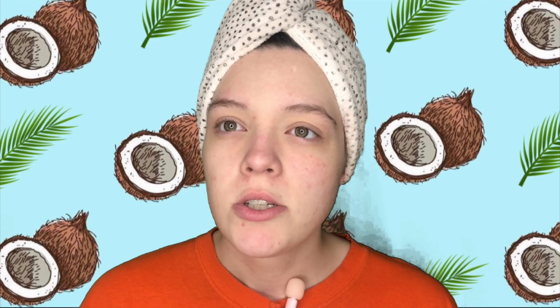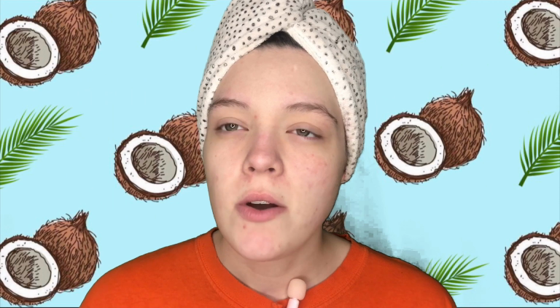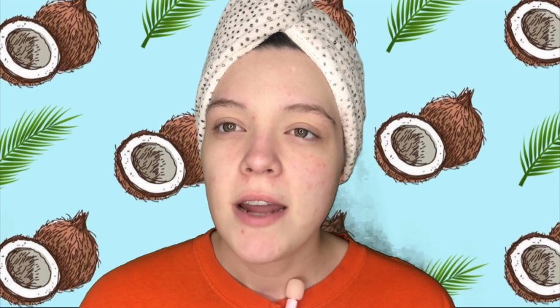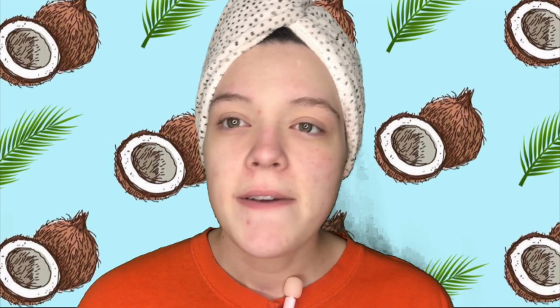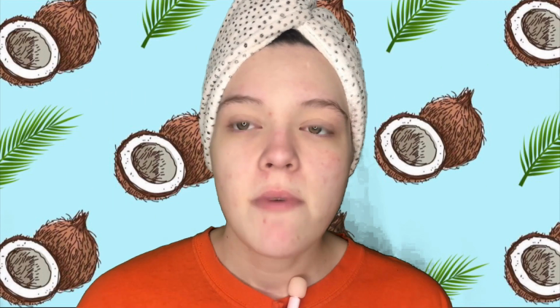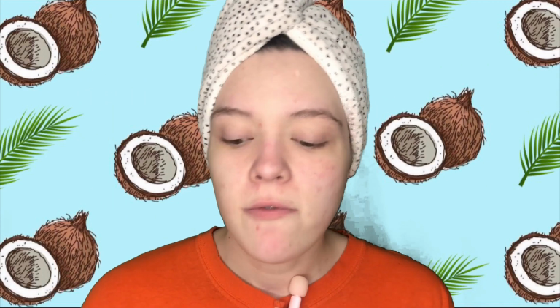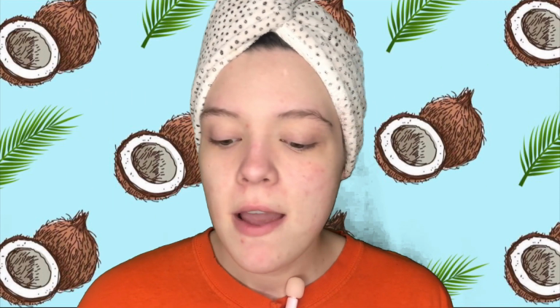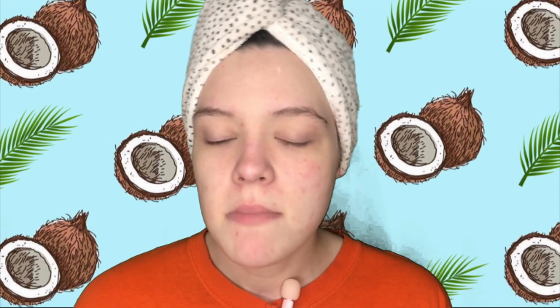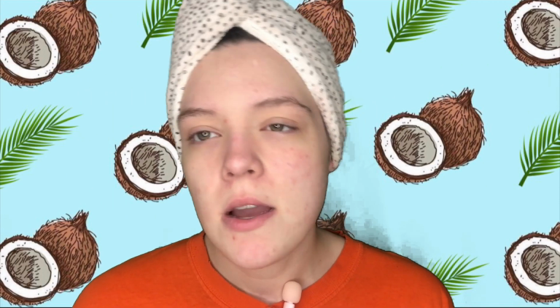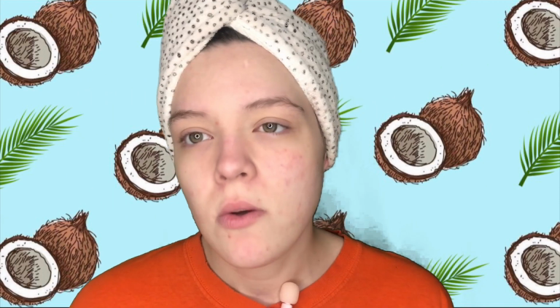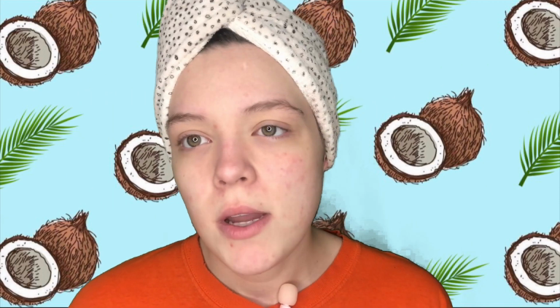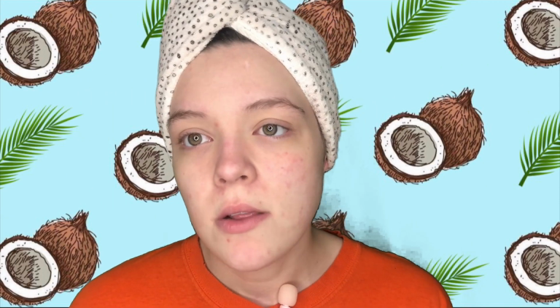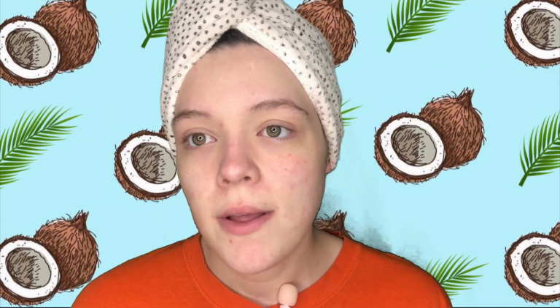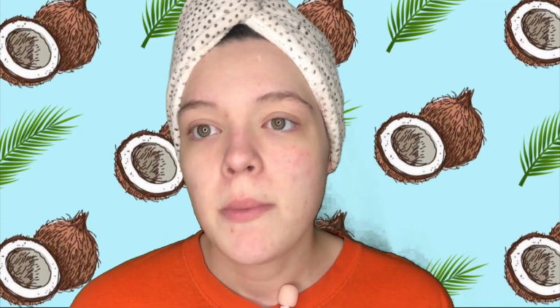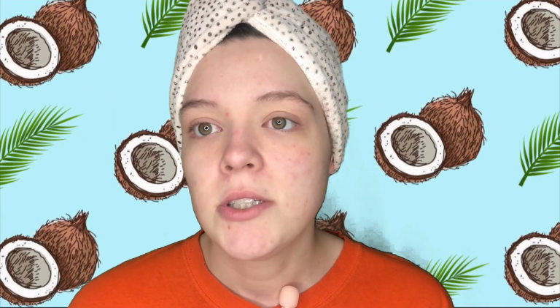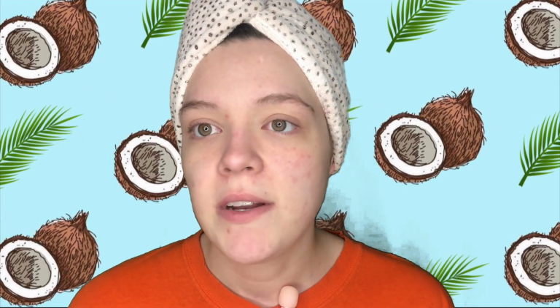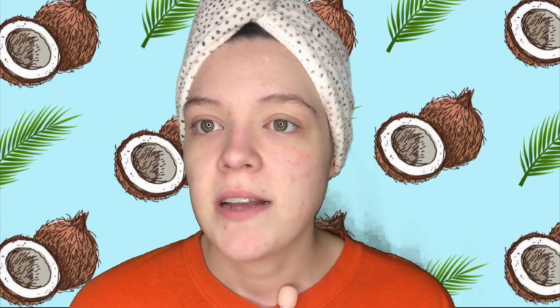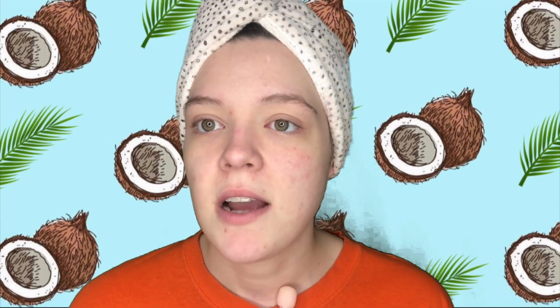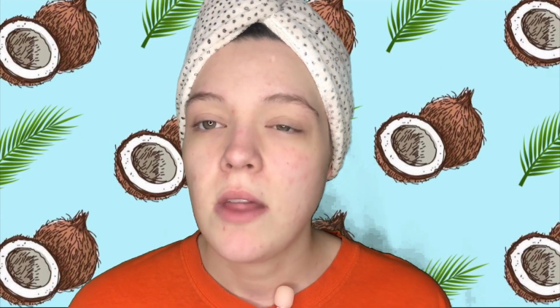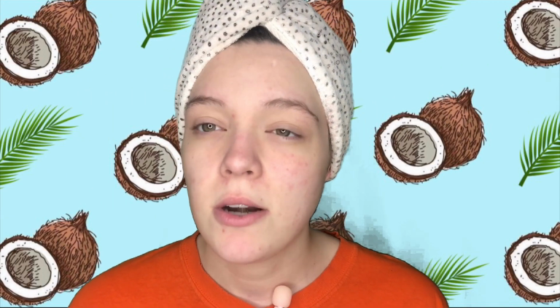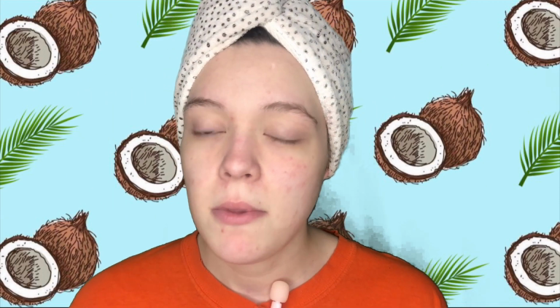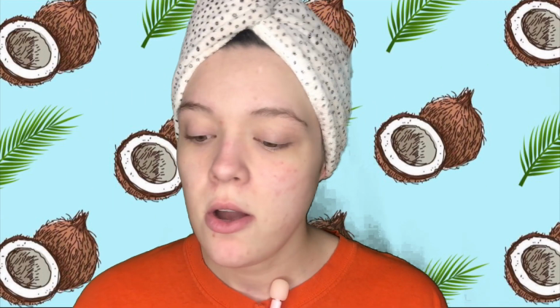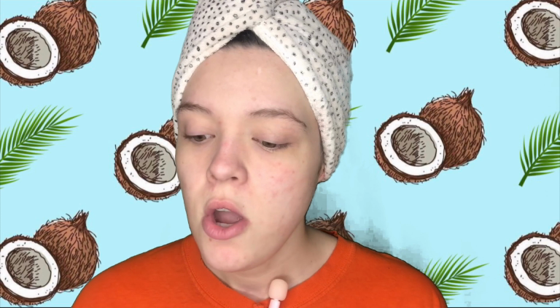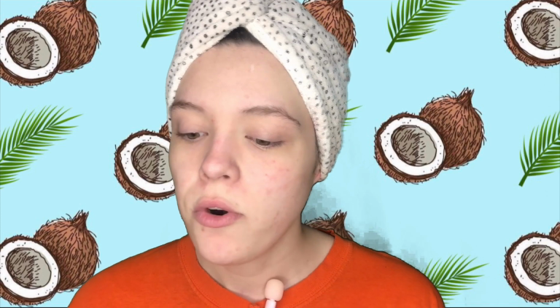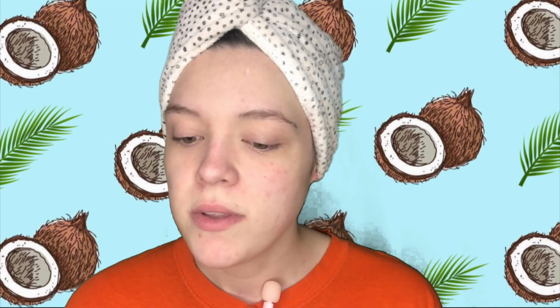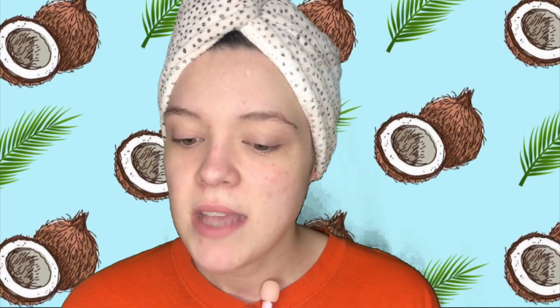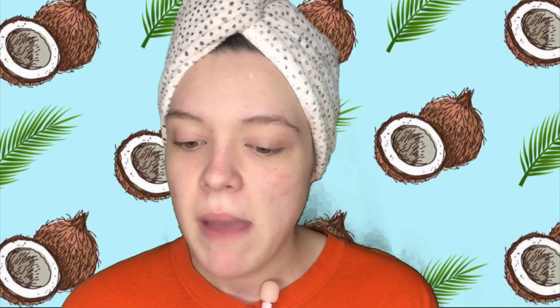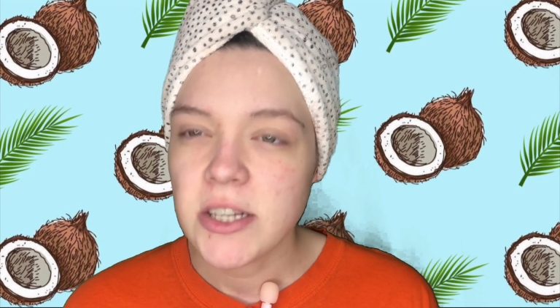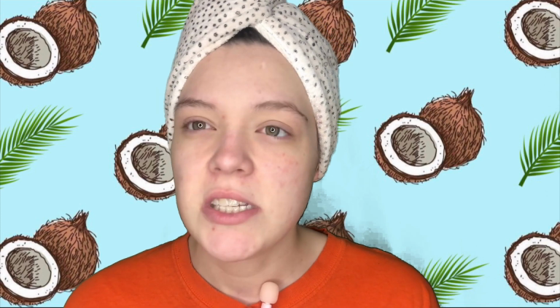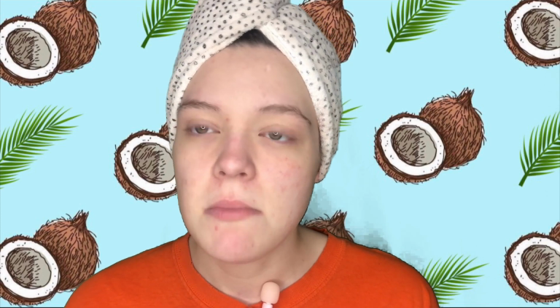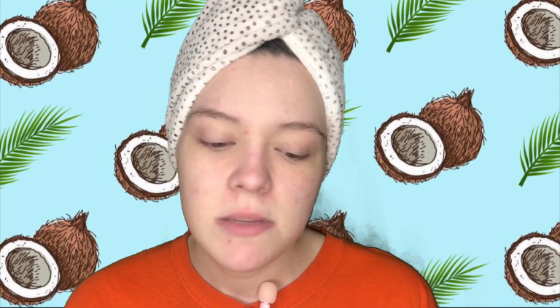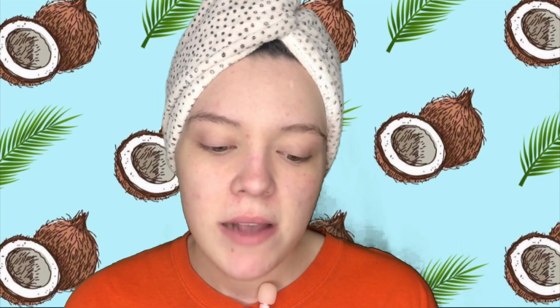So today's Face Mask Friday, me and Lori - Lori Vindemers is fantastic, I'll link her down below - we're doing the same mask. She sent me this mask.